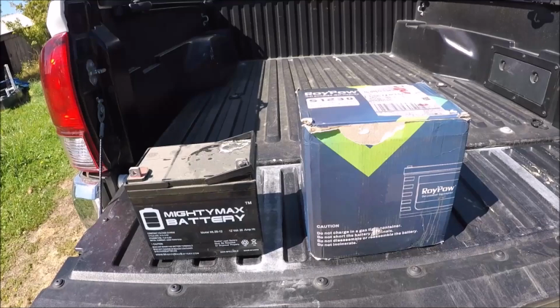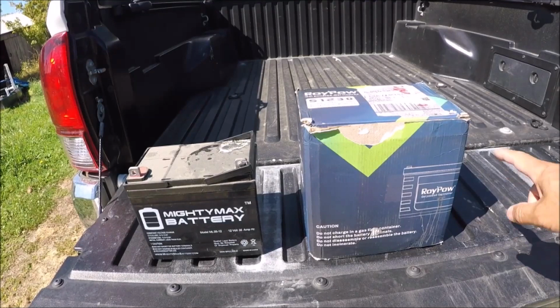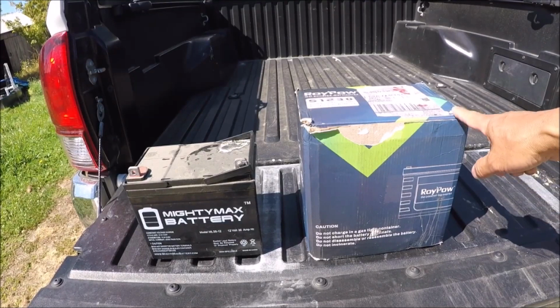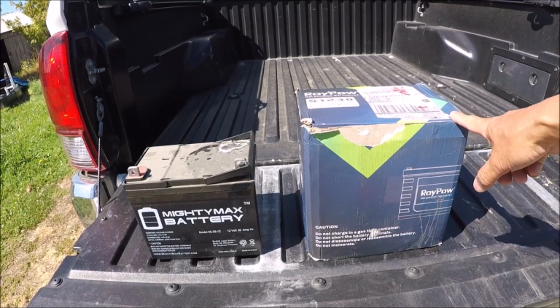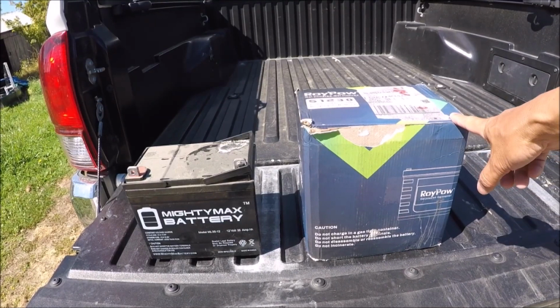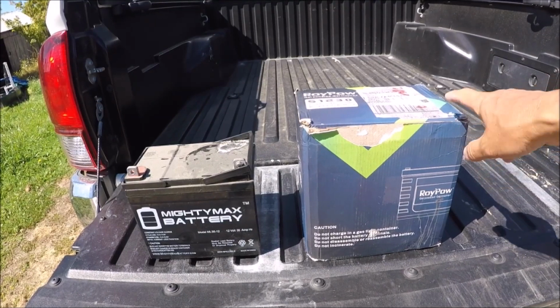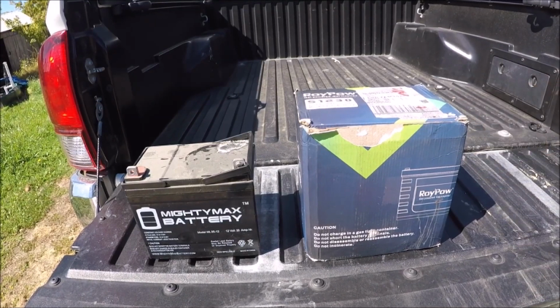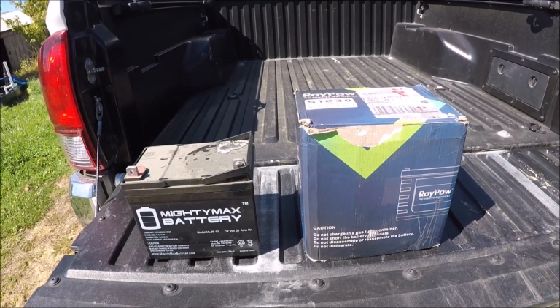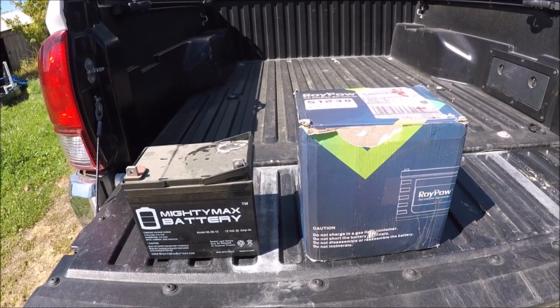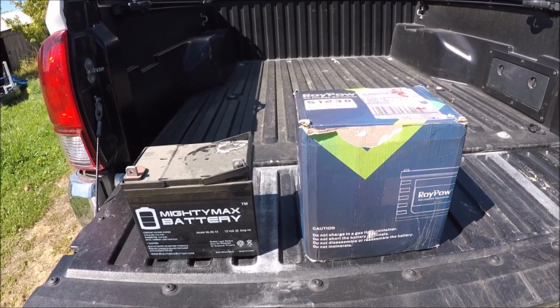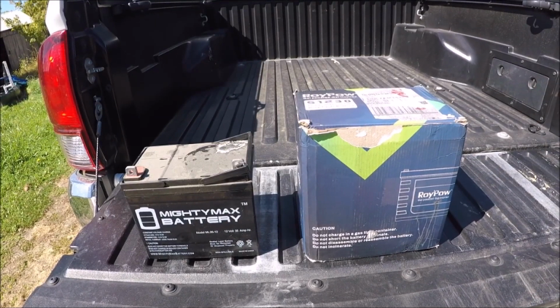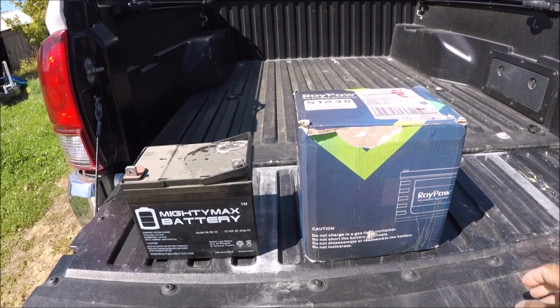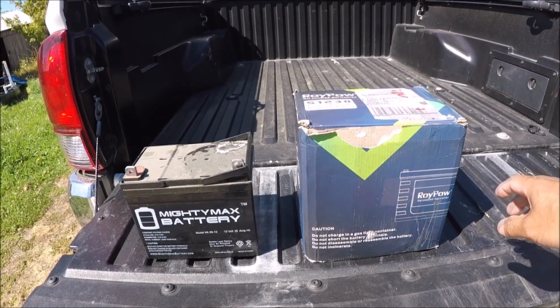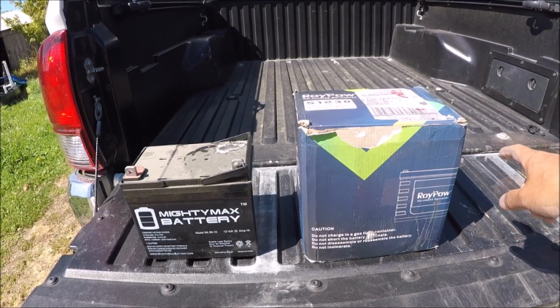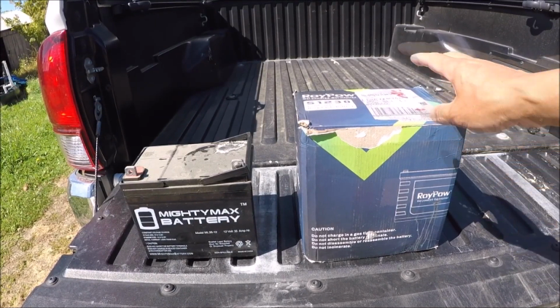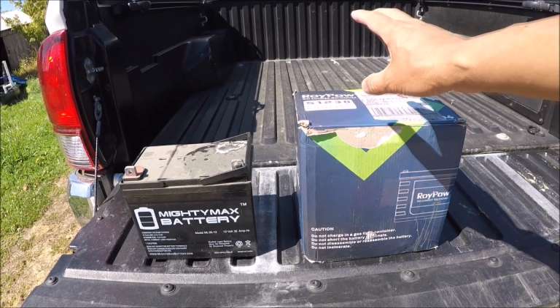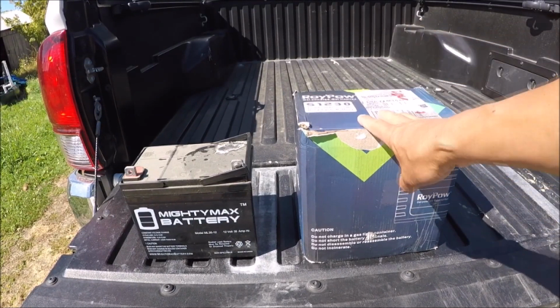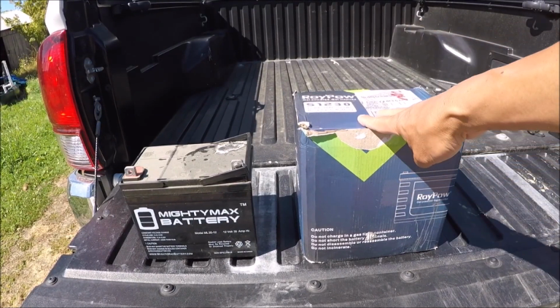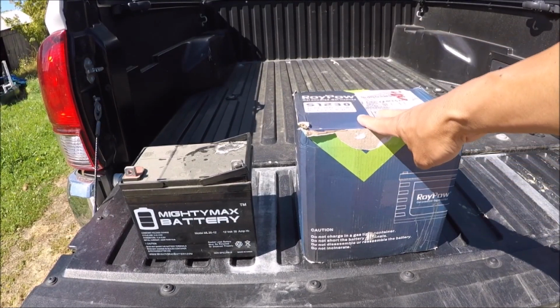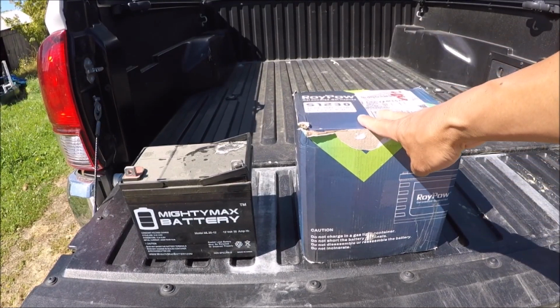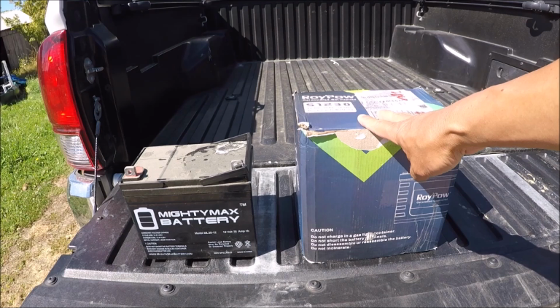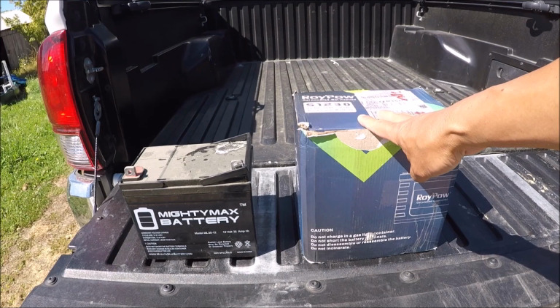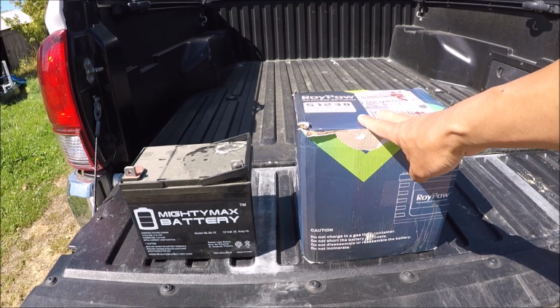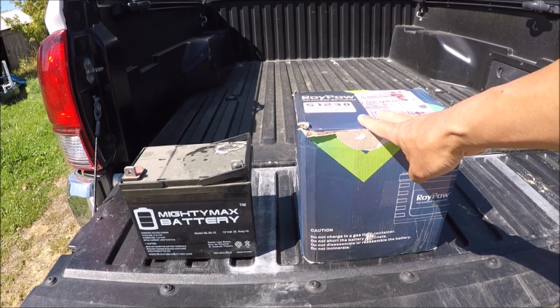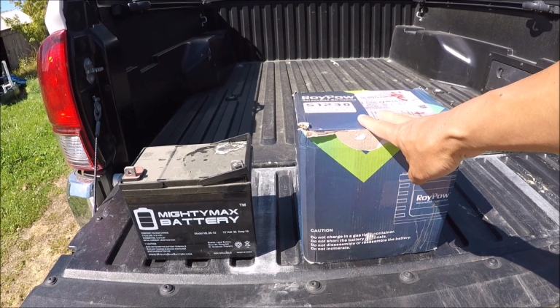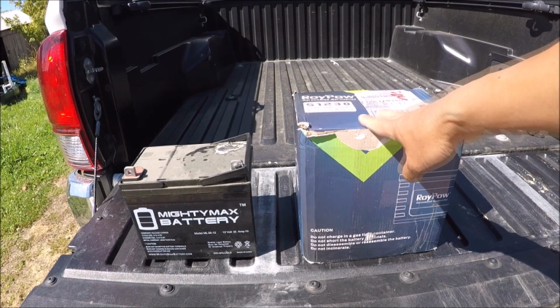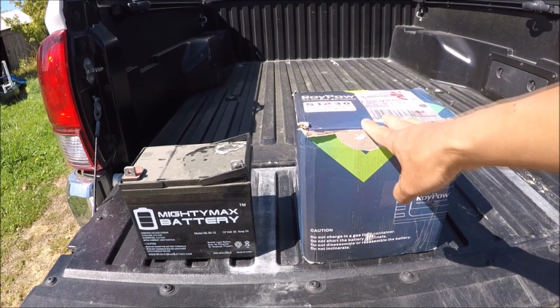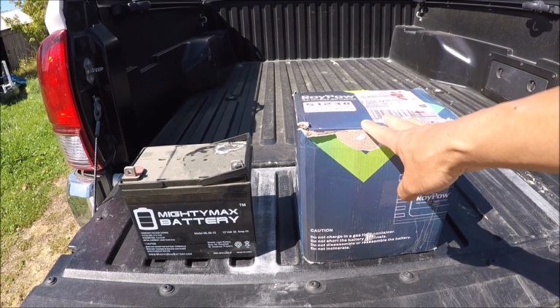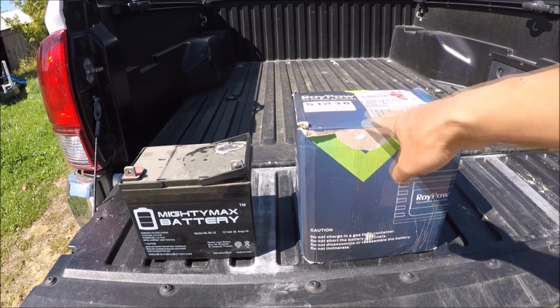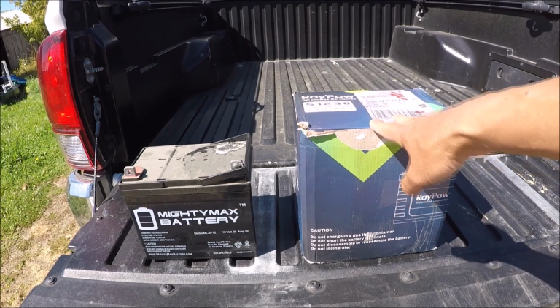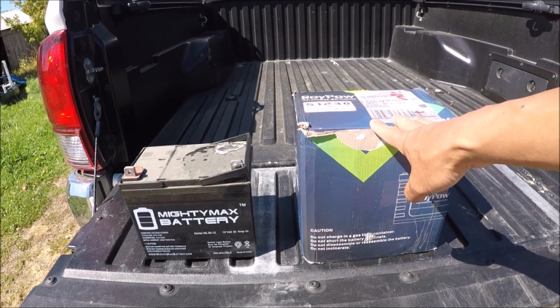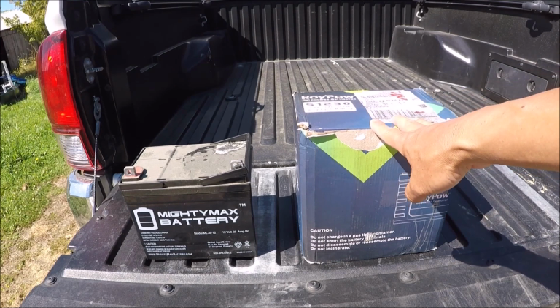Hey guys, welcome back. So today we are going to look at the RoyPow 12 volt 30 amp lithium battery.